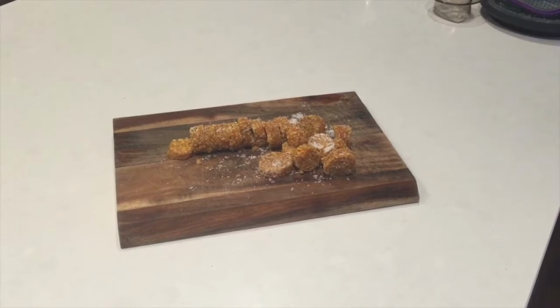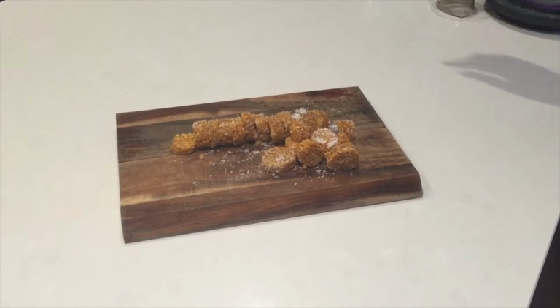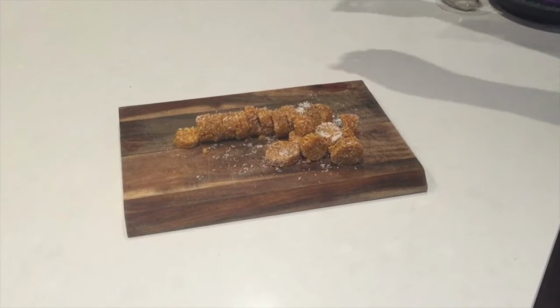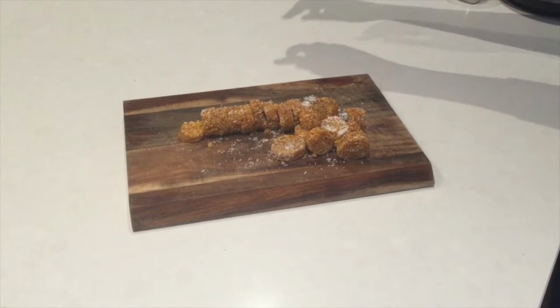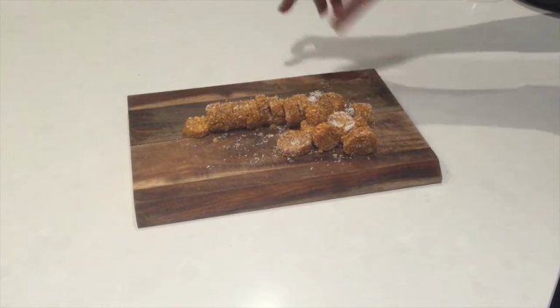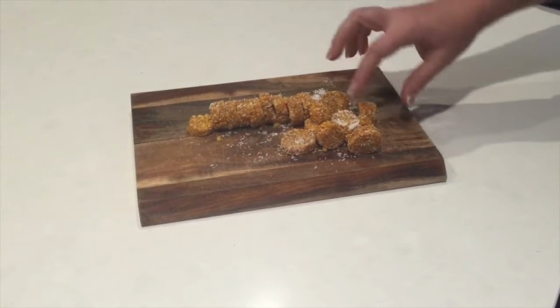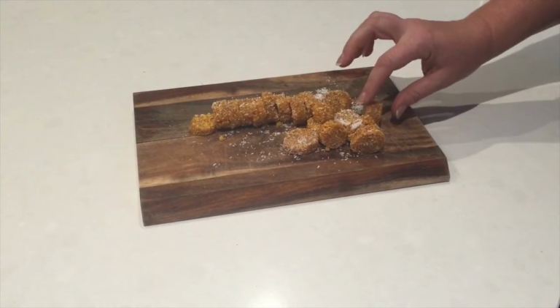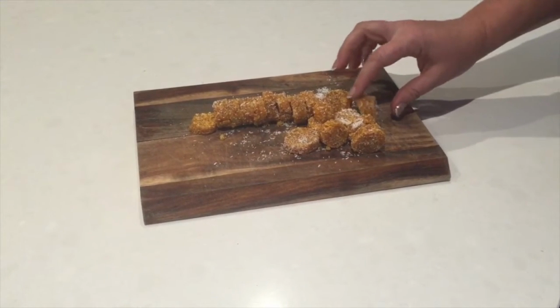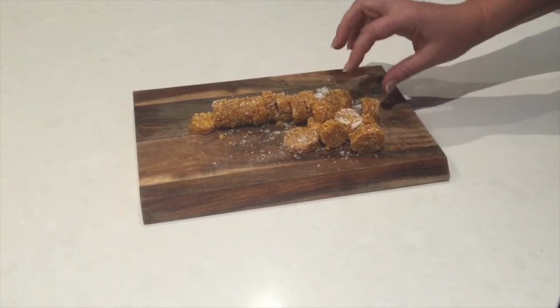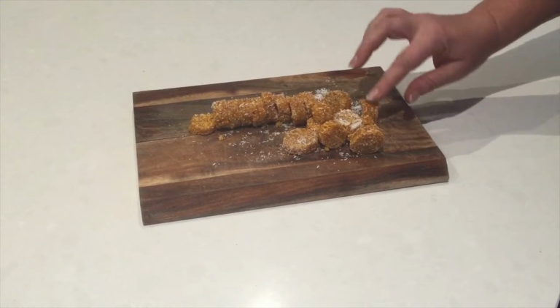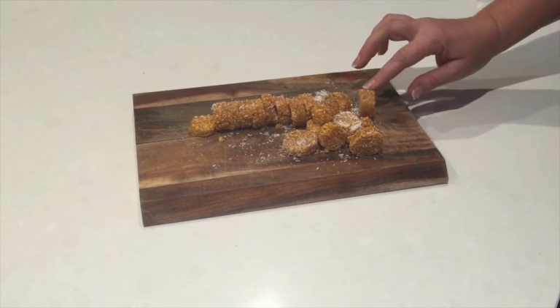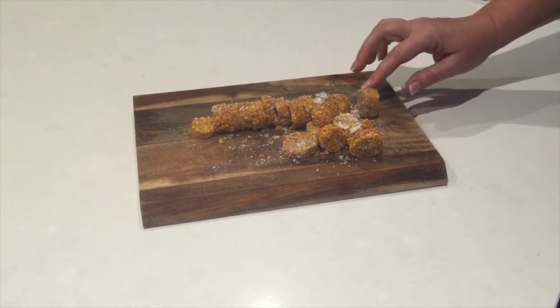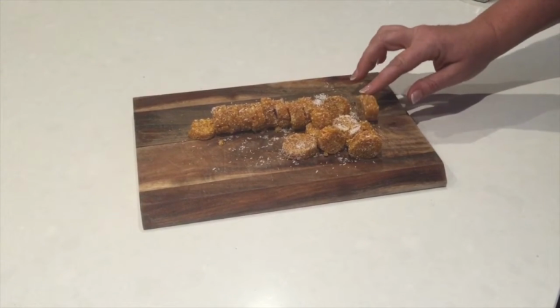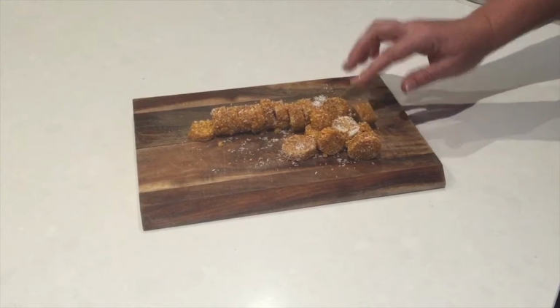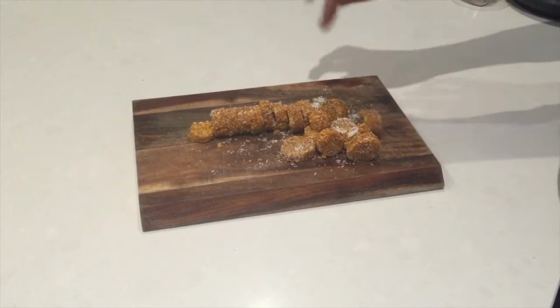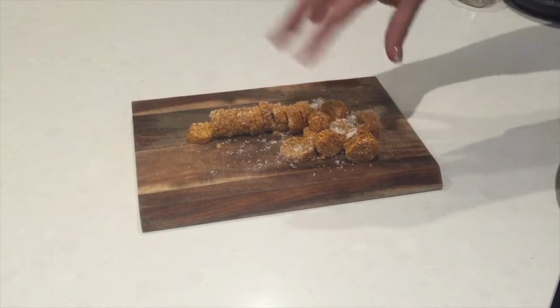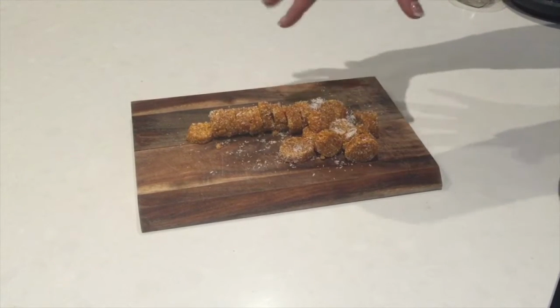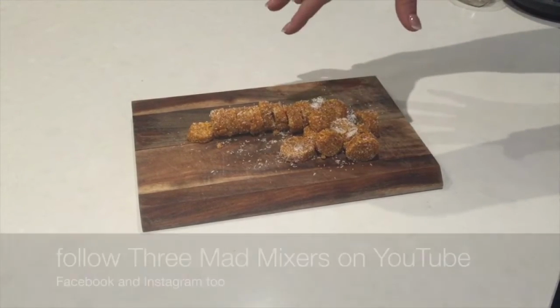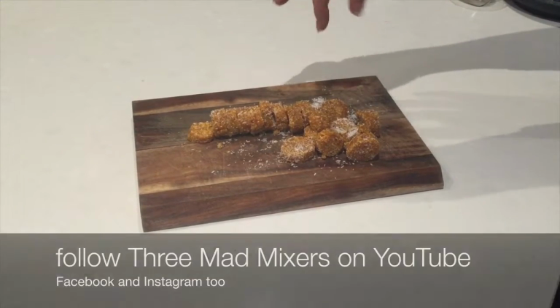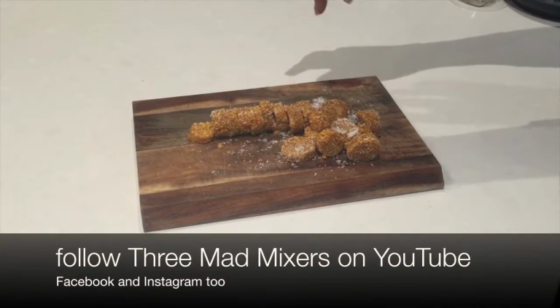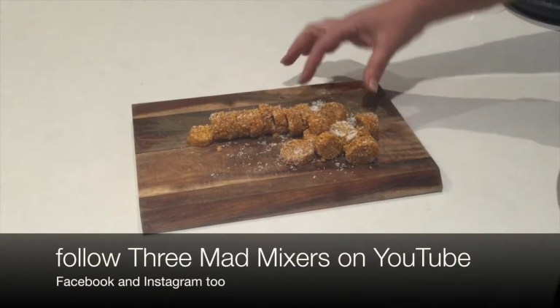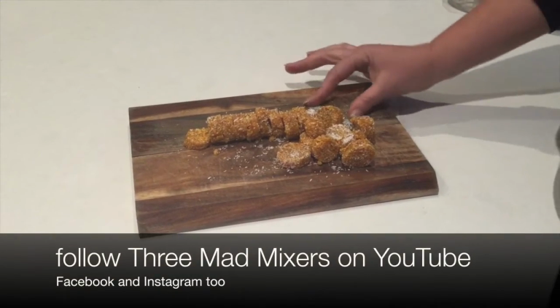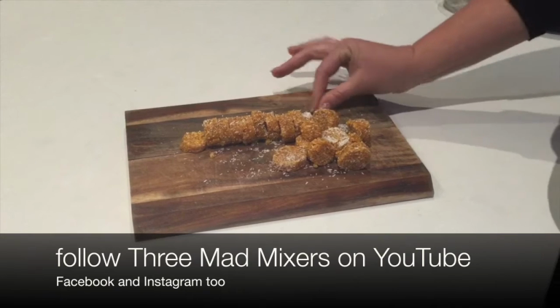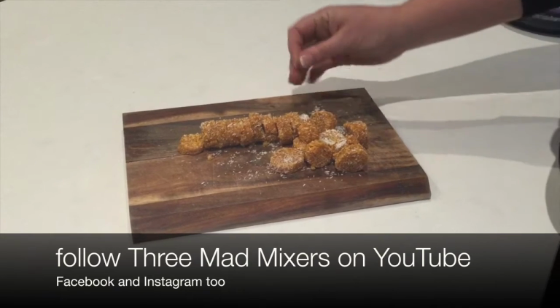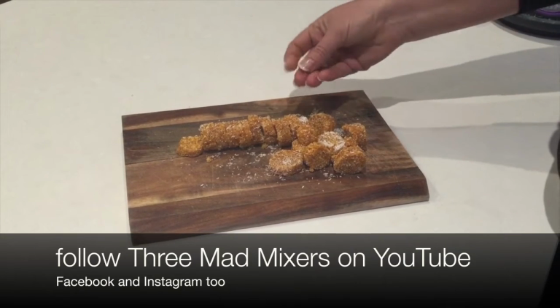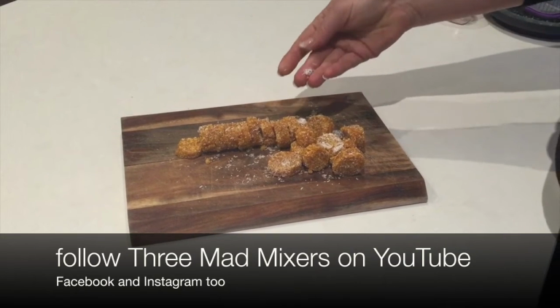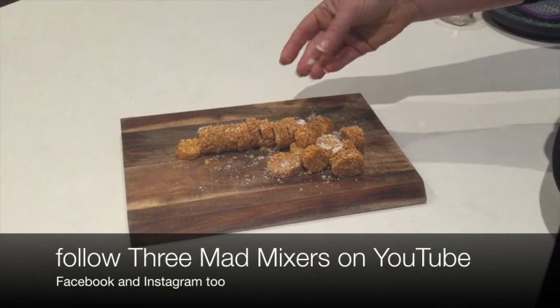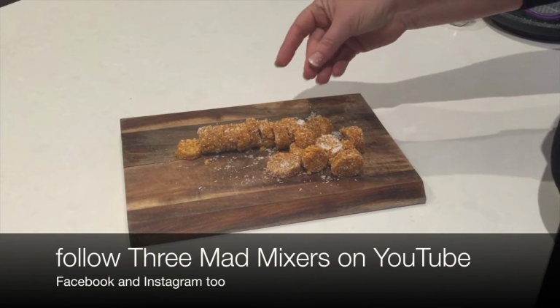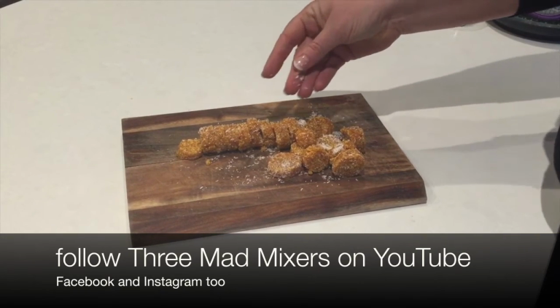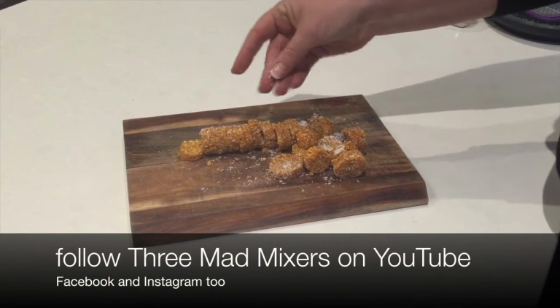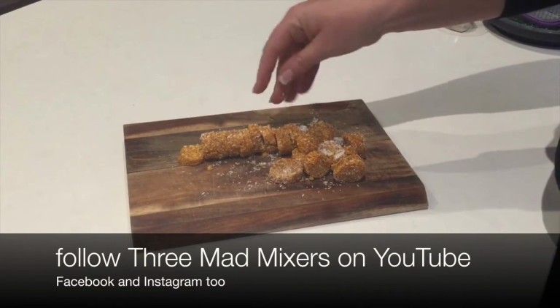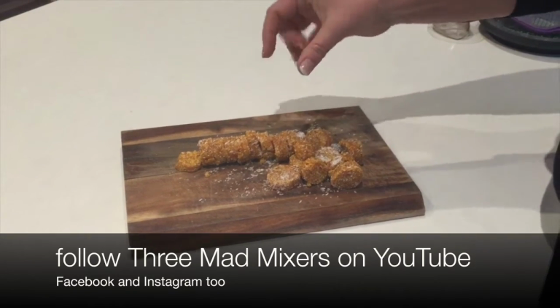So here's our finished product. We've tossed this one in a bit of additional shredded coconut.